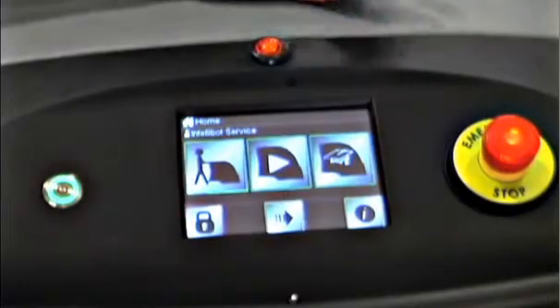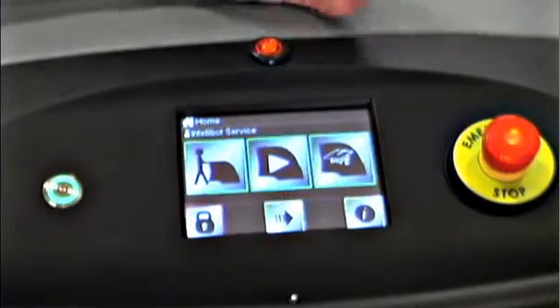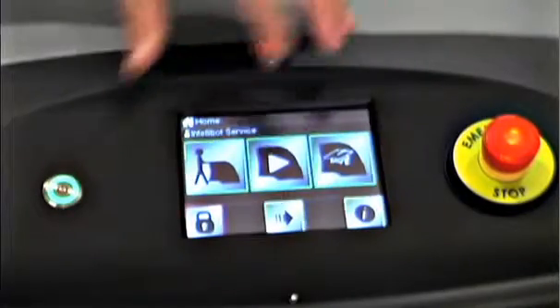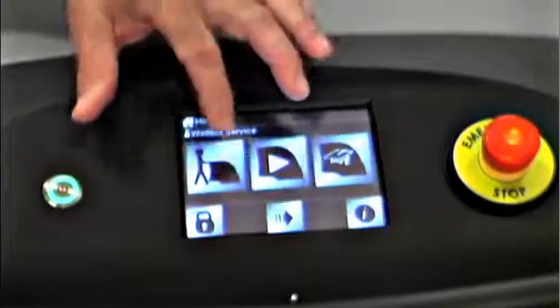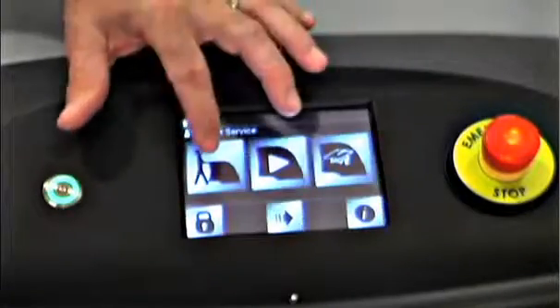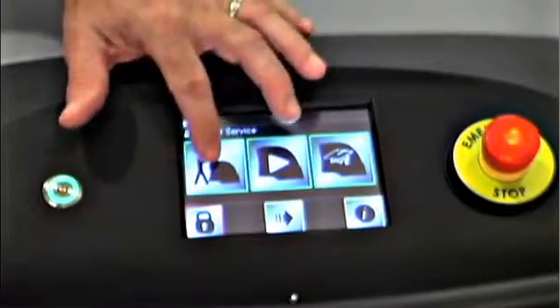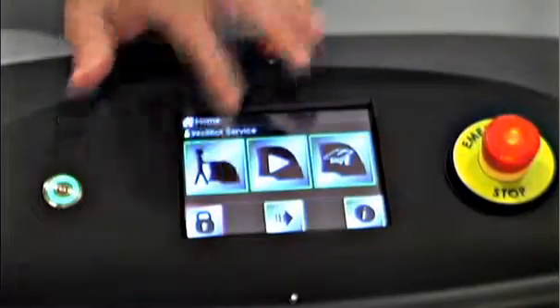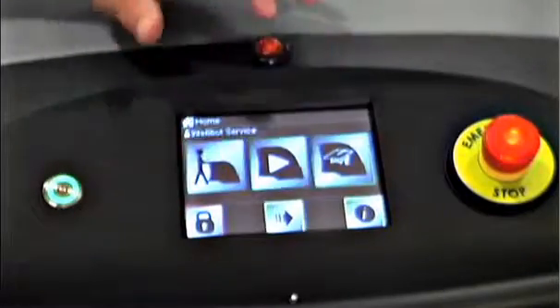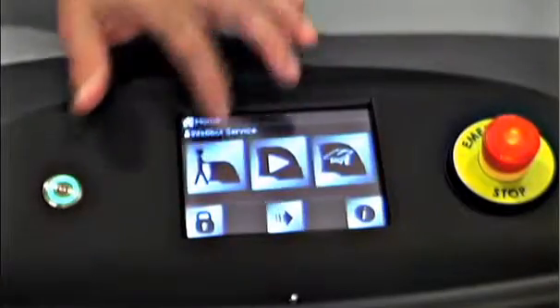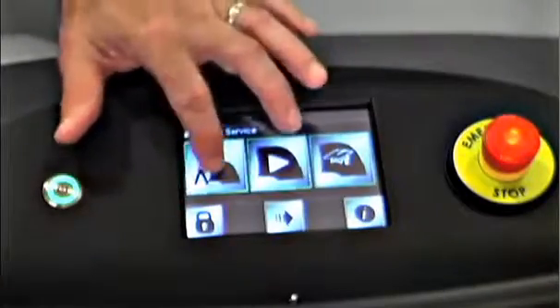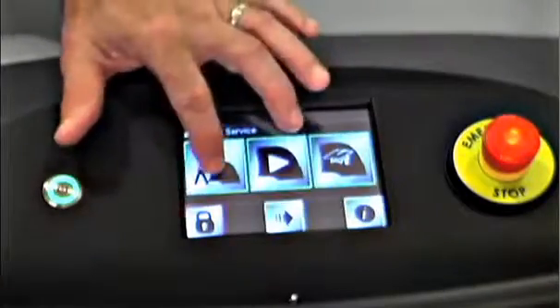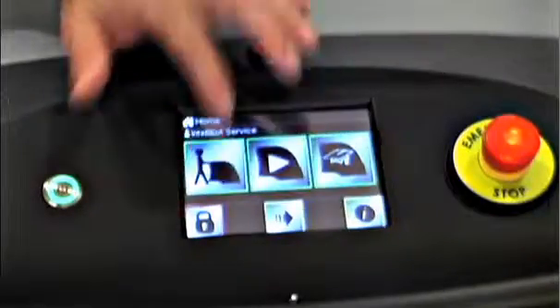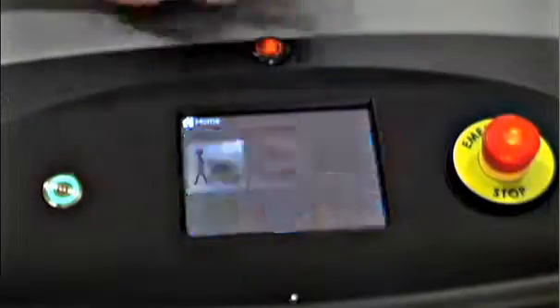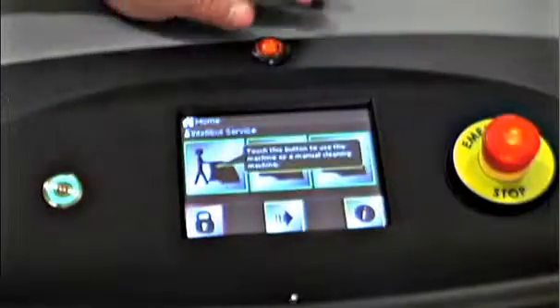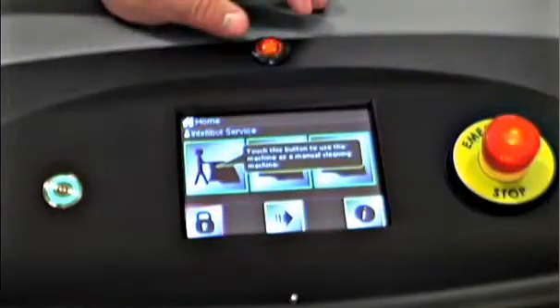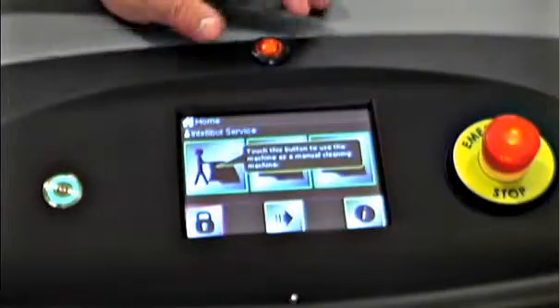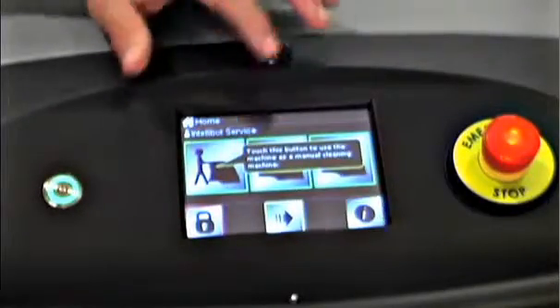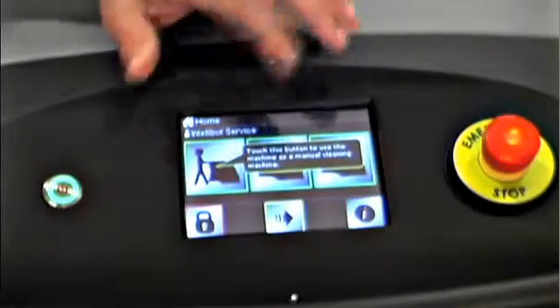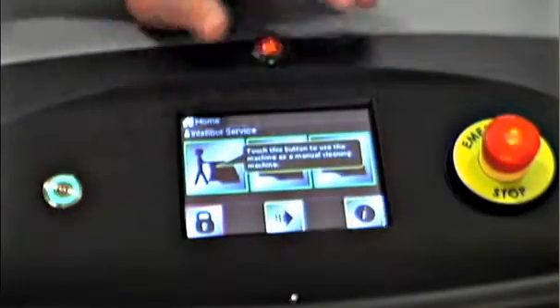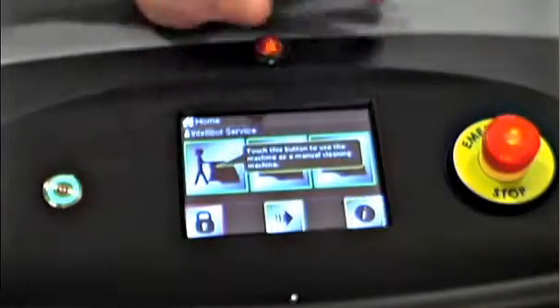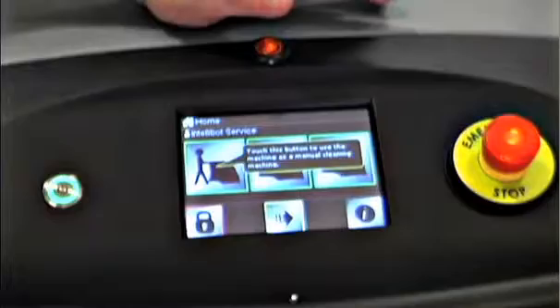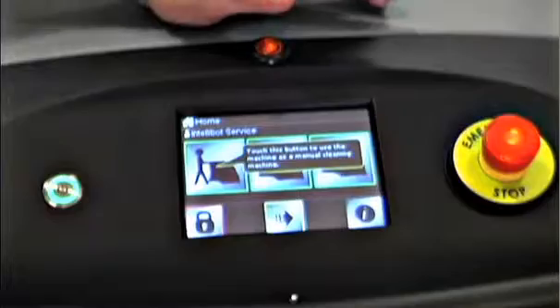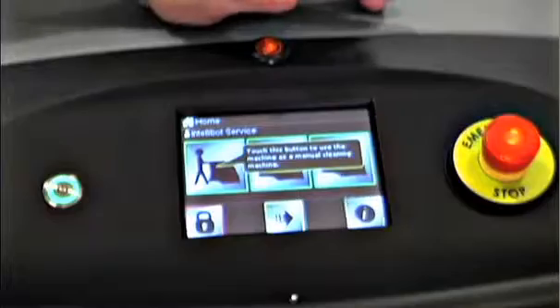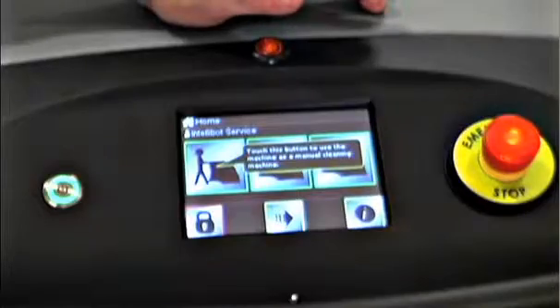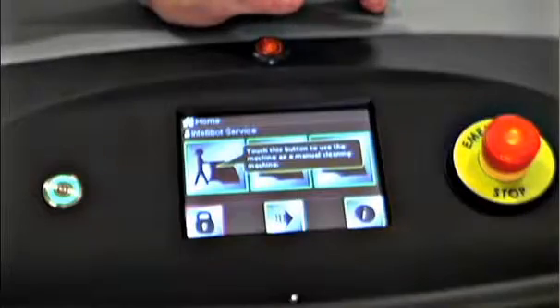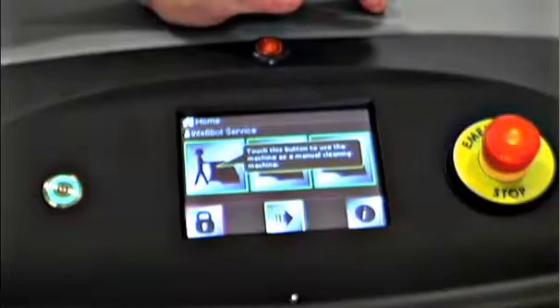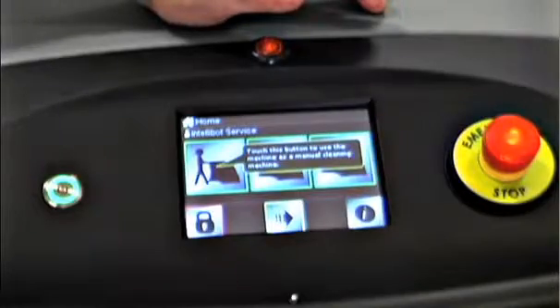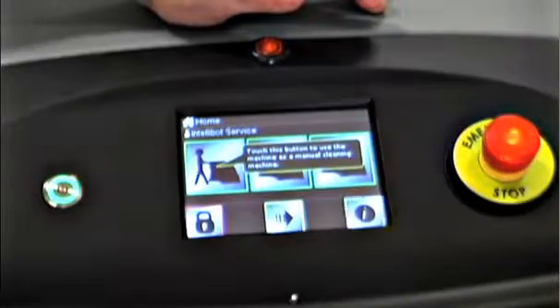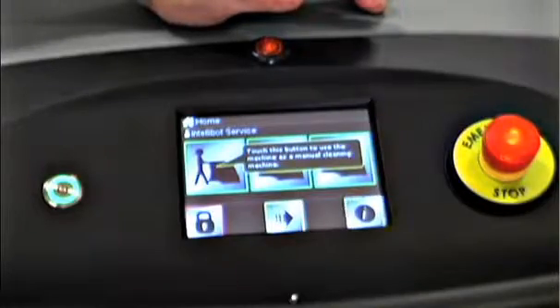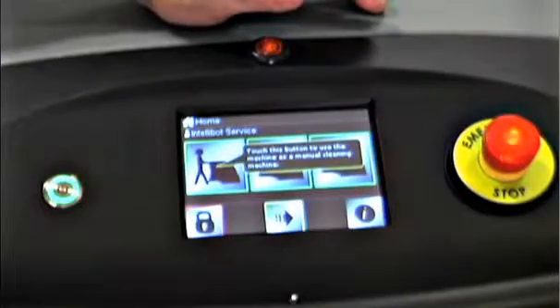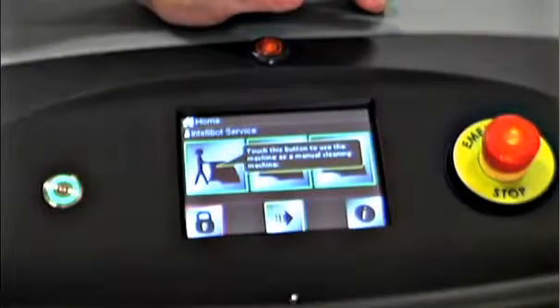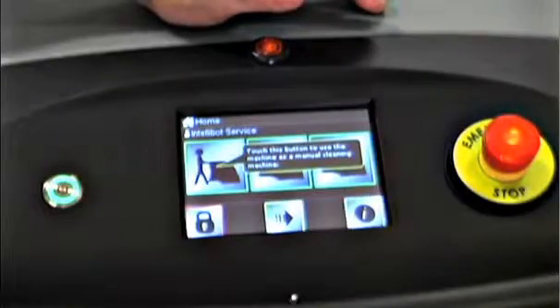The help screens are available in multiple languages and IntelliBots also feature onboard support videos.